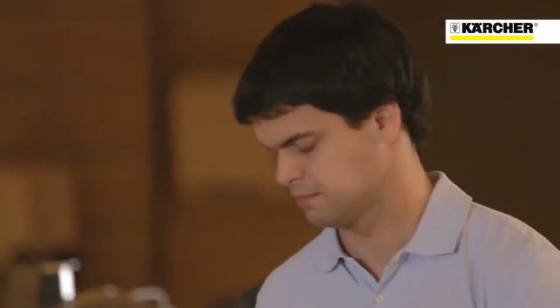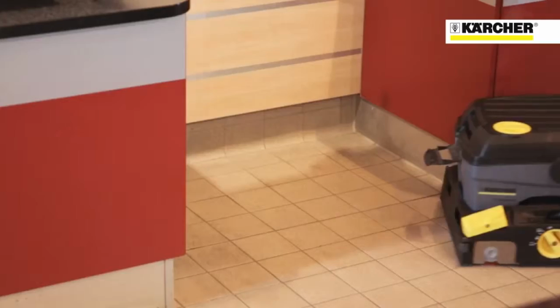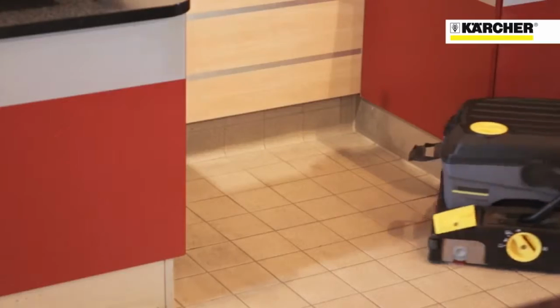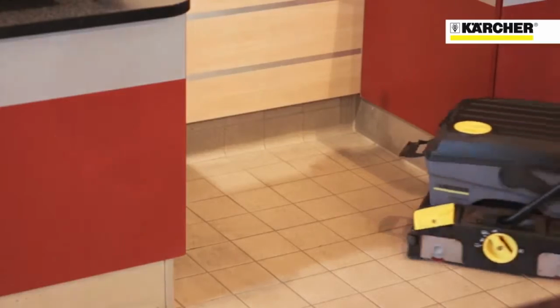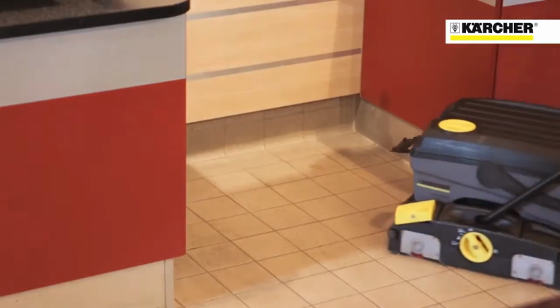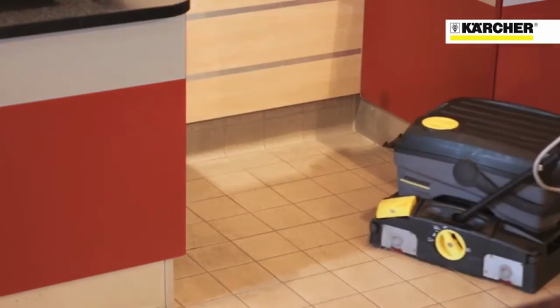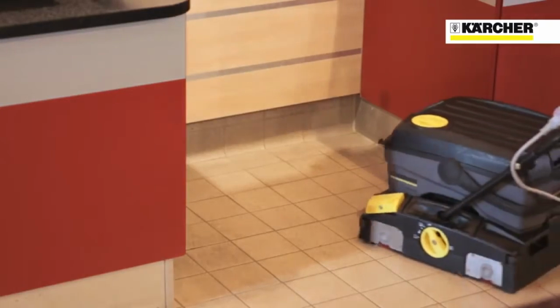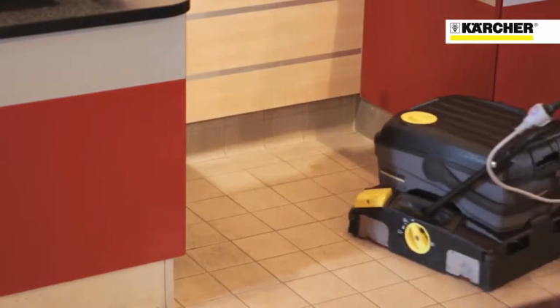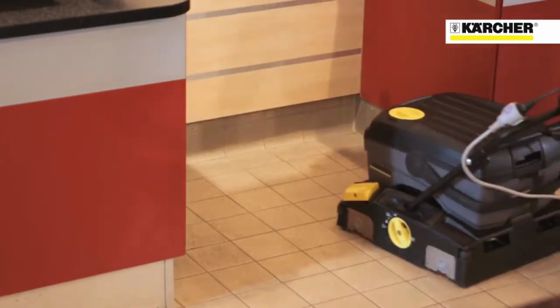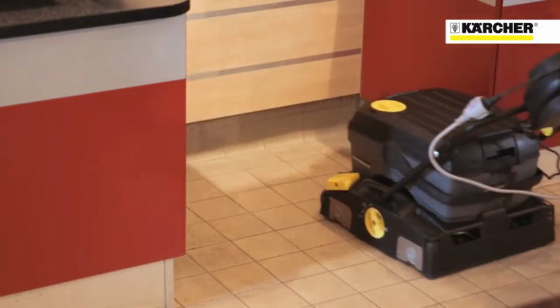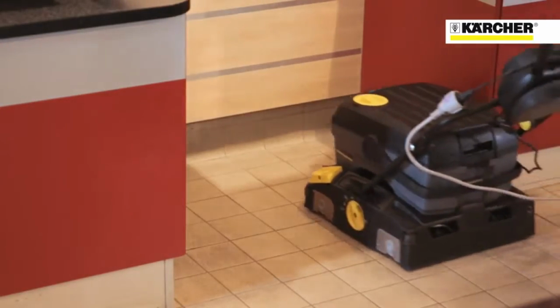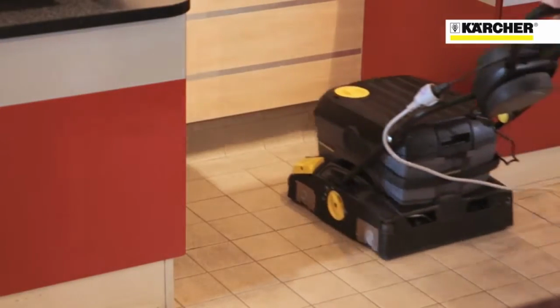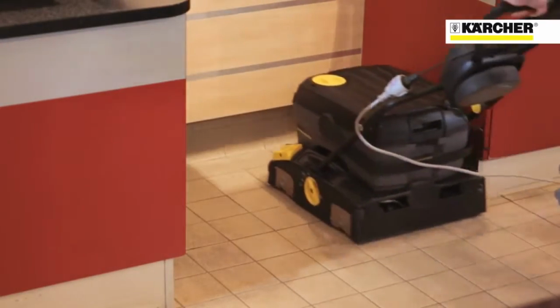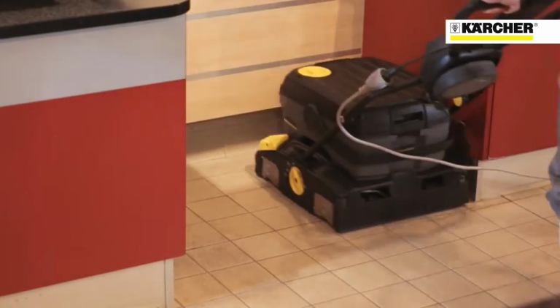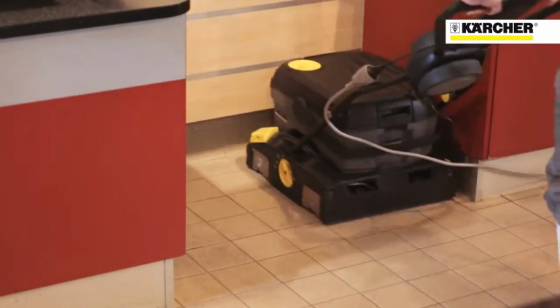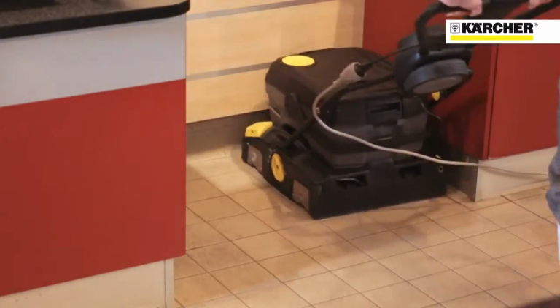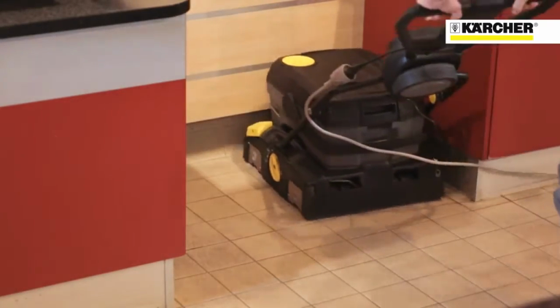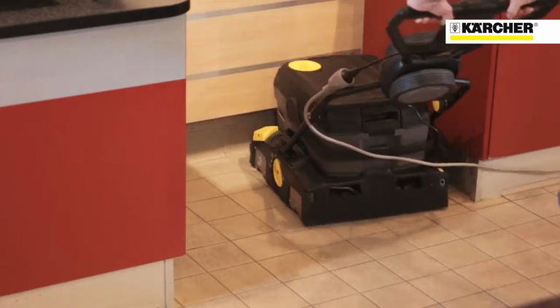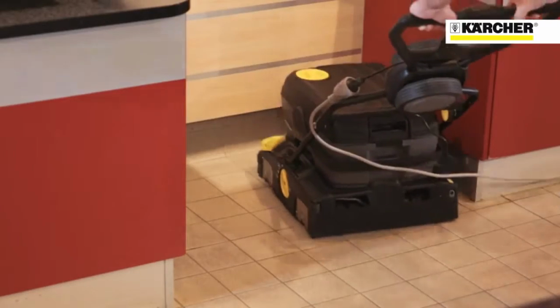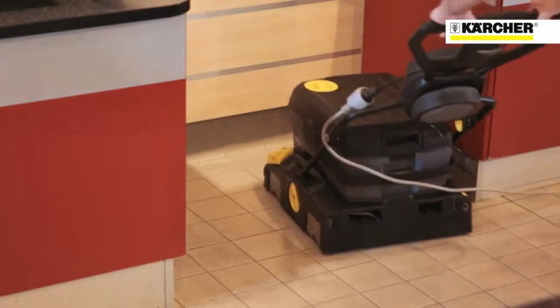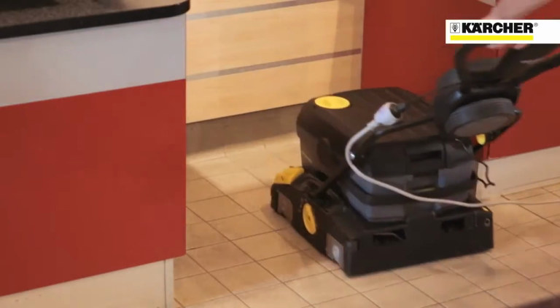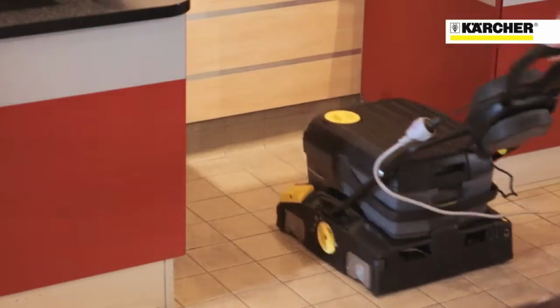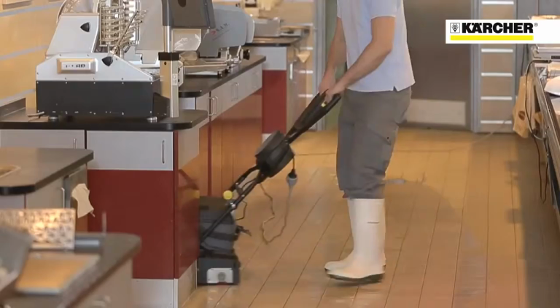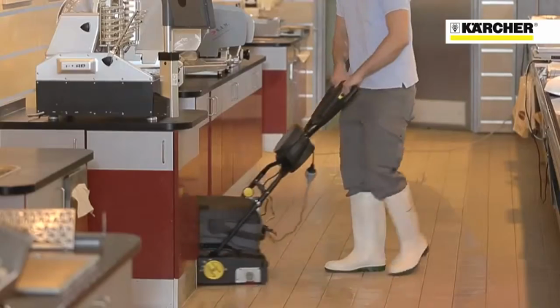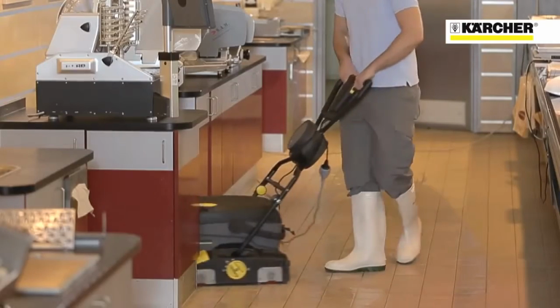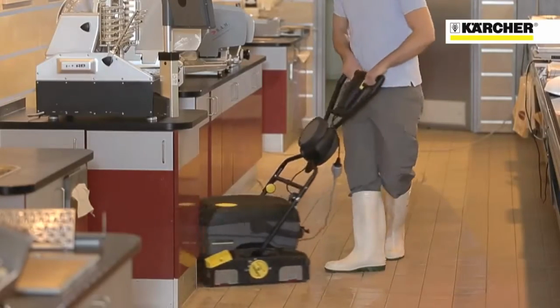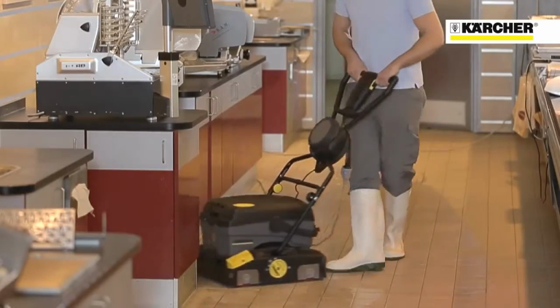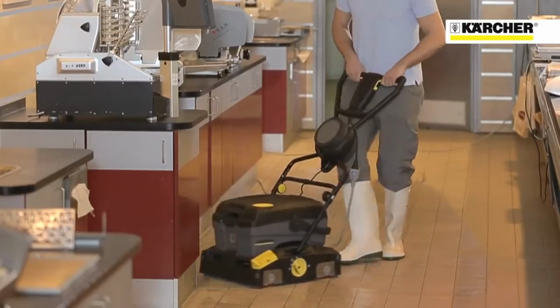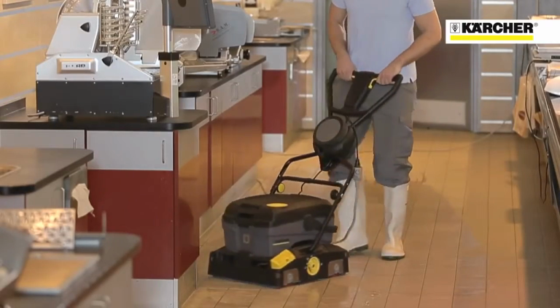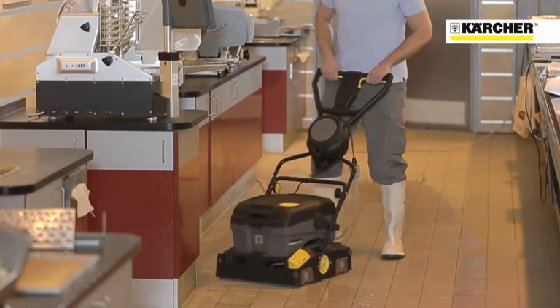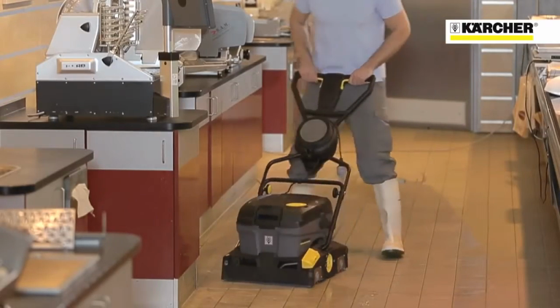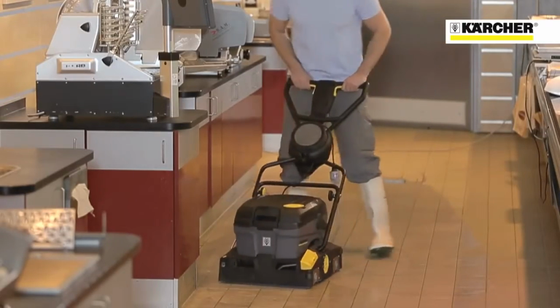The 4010C is available with either 240 volt or 110 volt mains power.